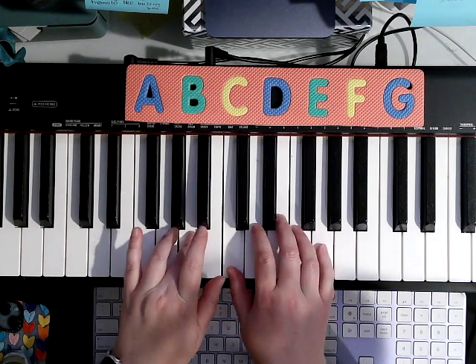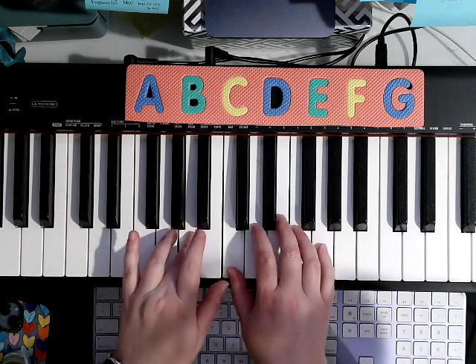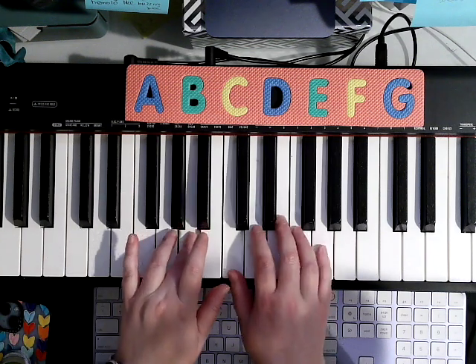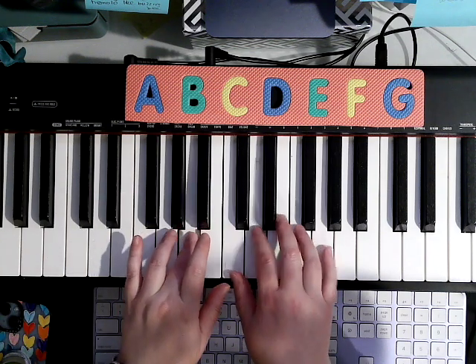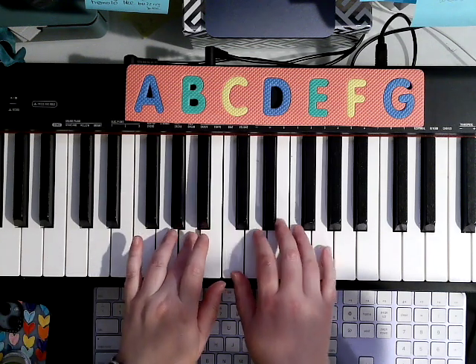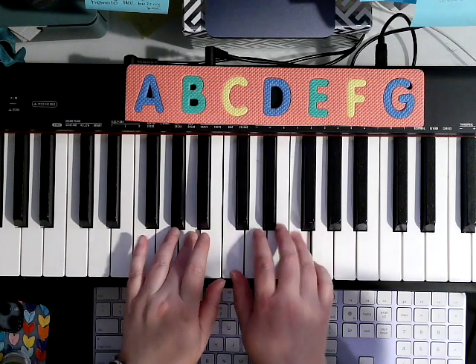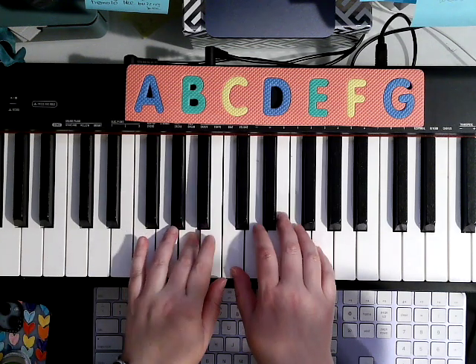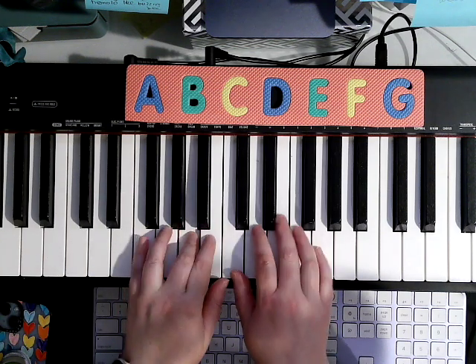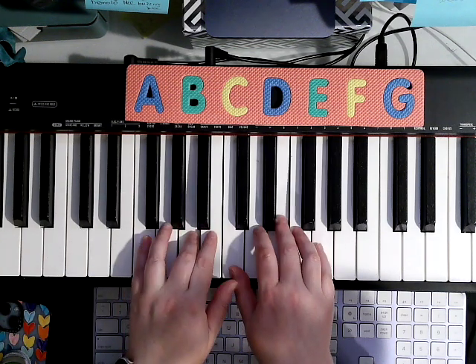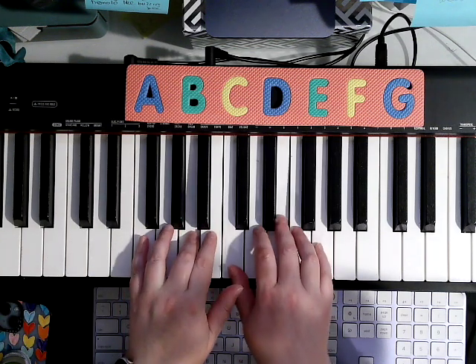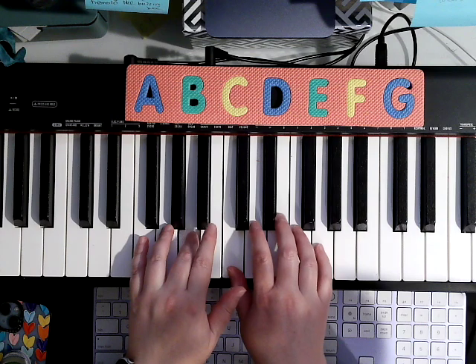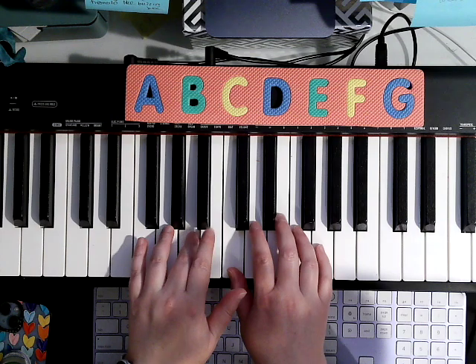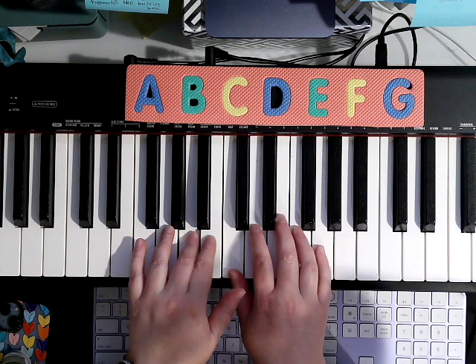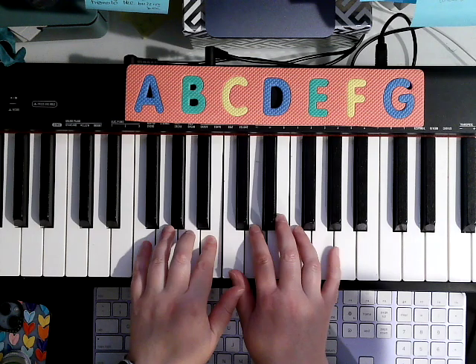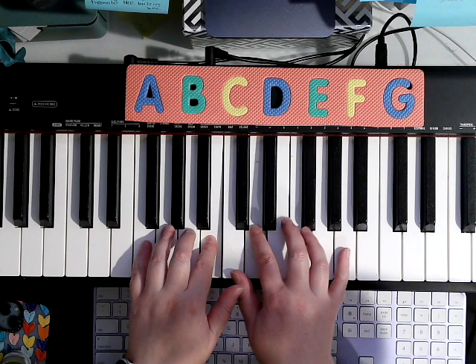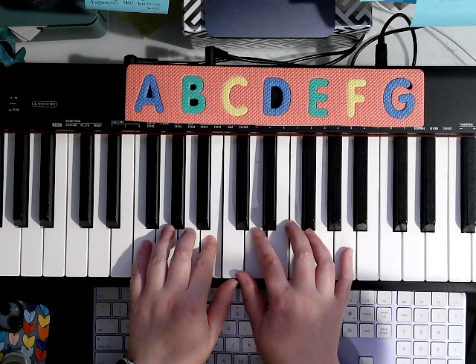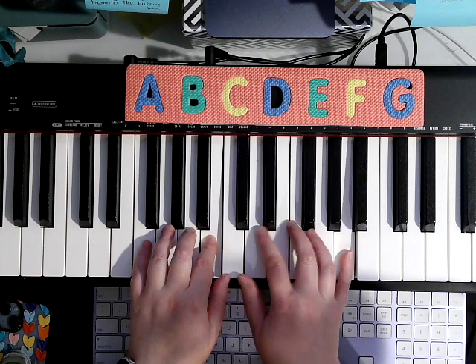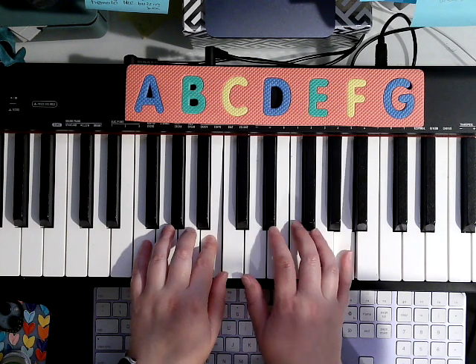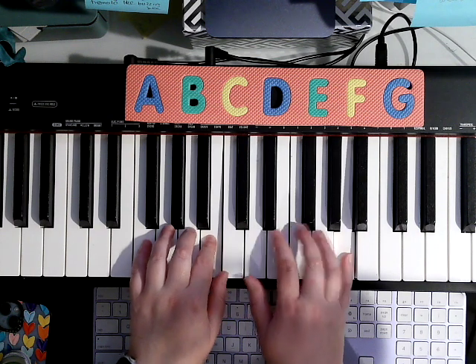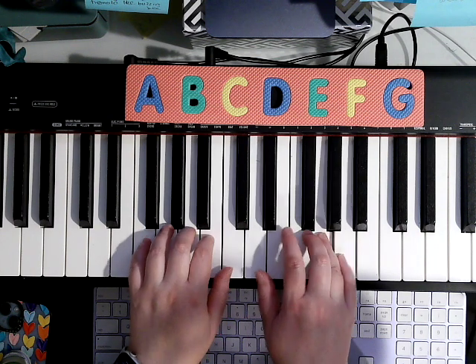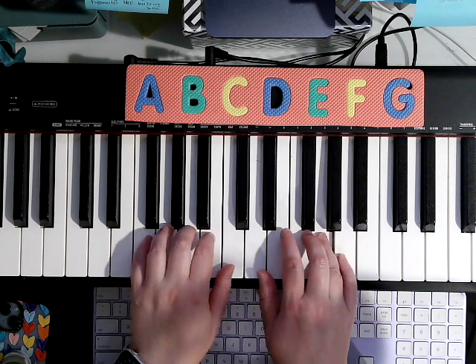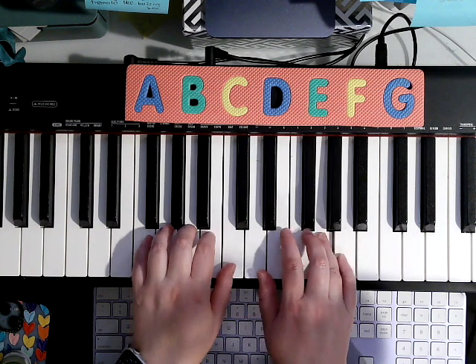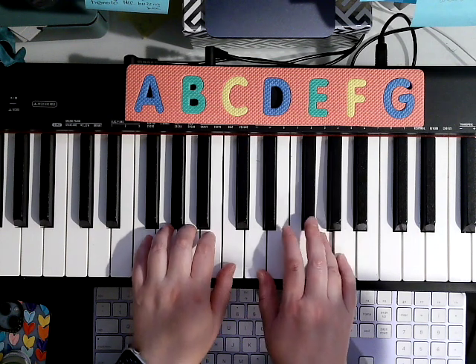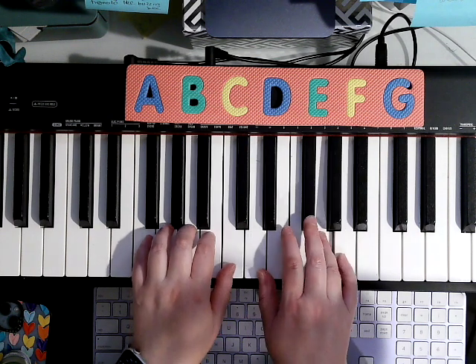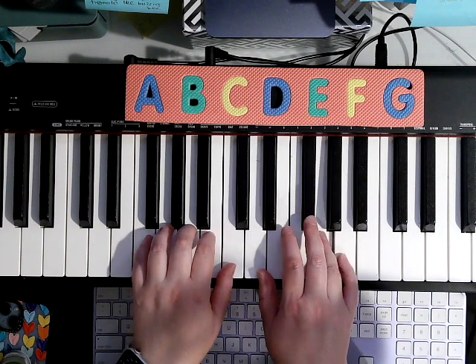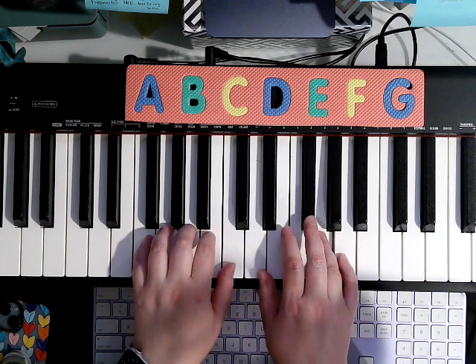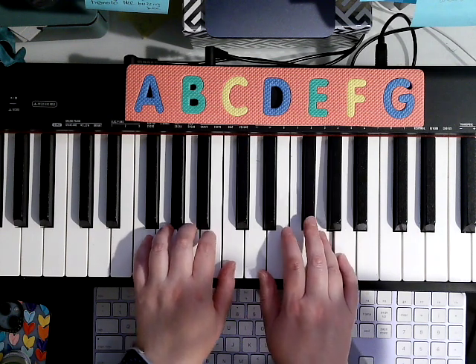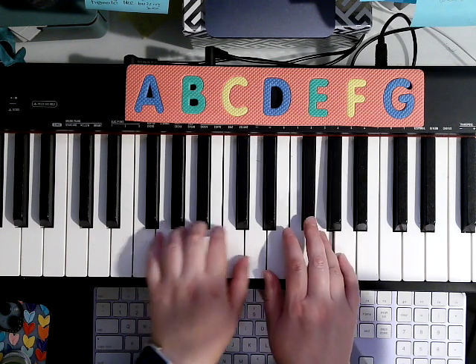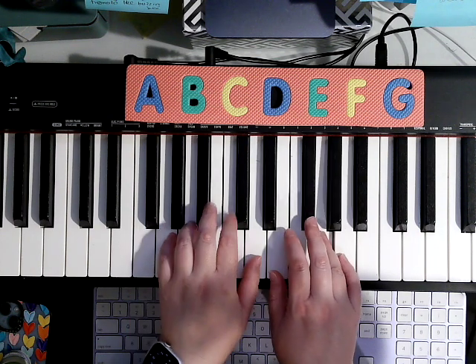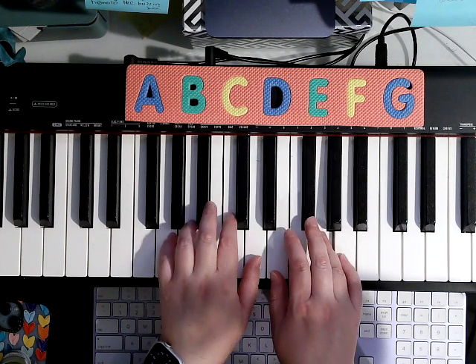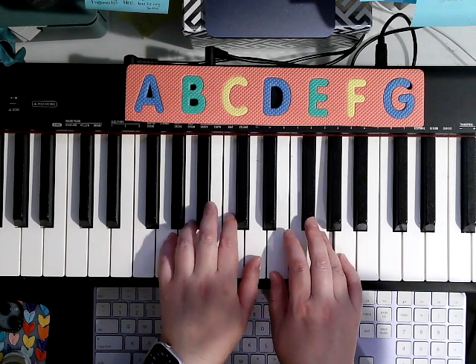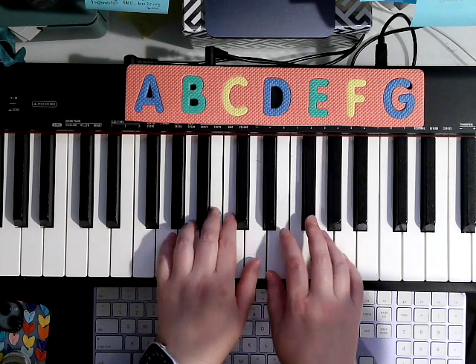1, 2, 4, 3, 1, 2, stretch 5, 4. Now left hand has to go up to D.